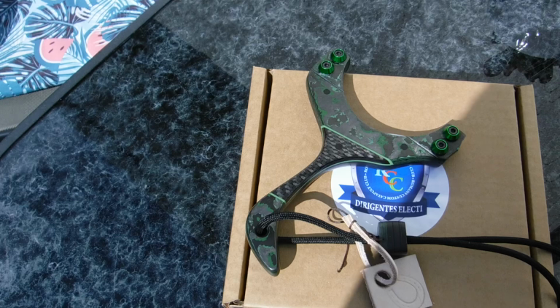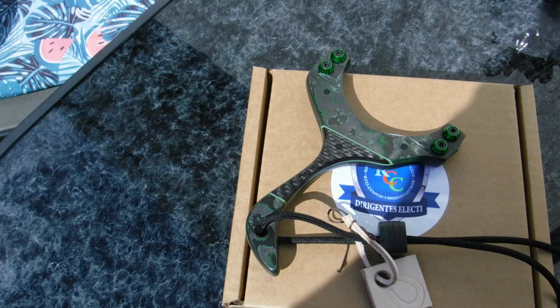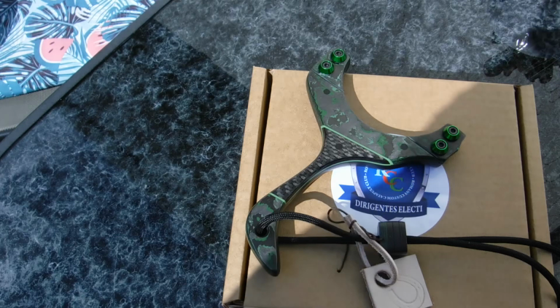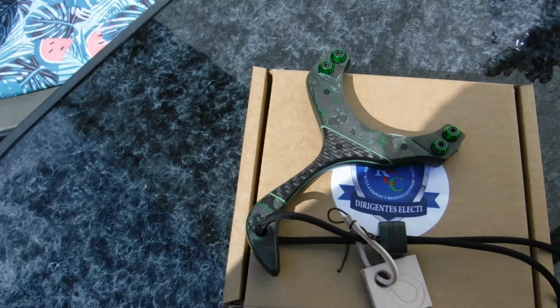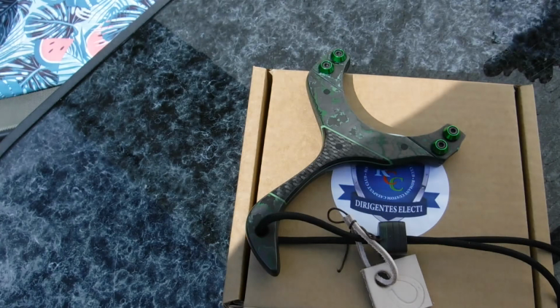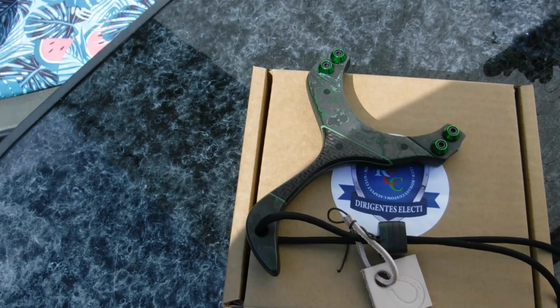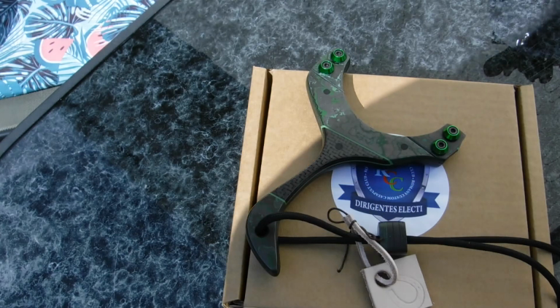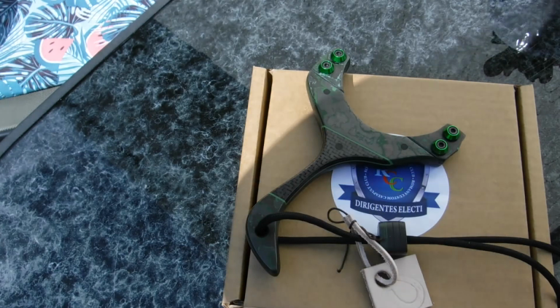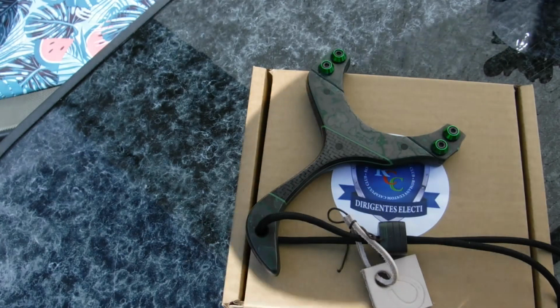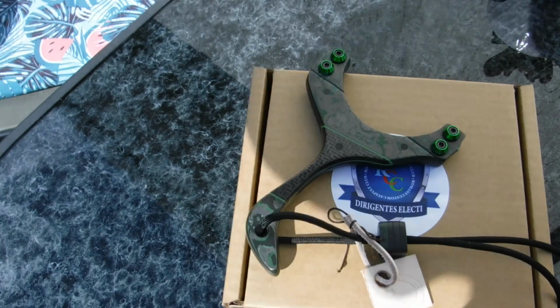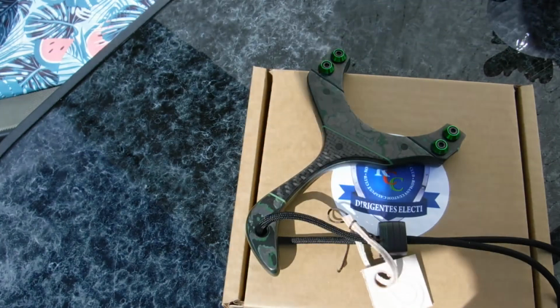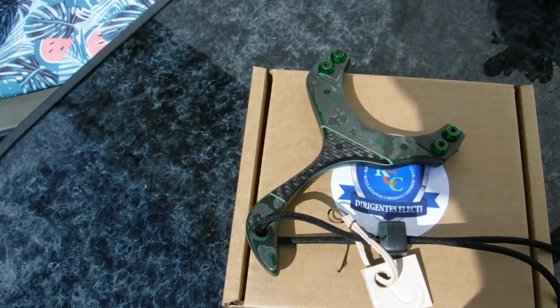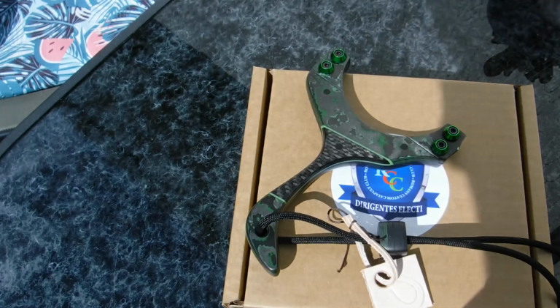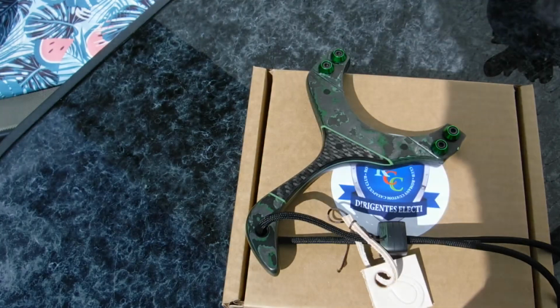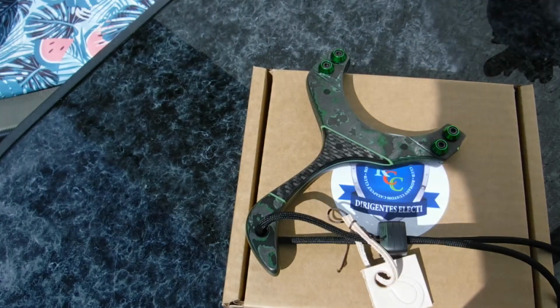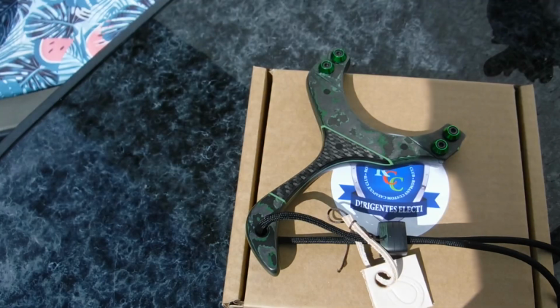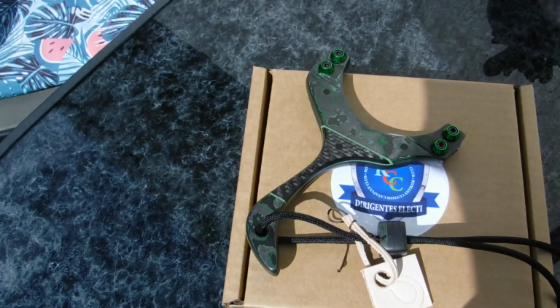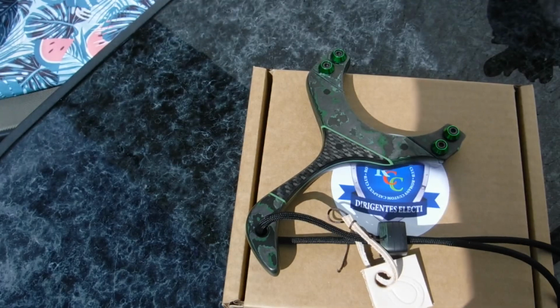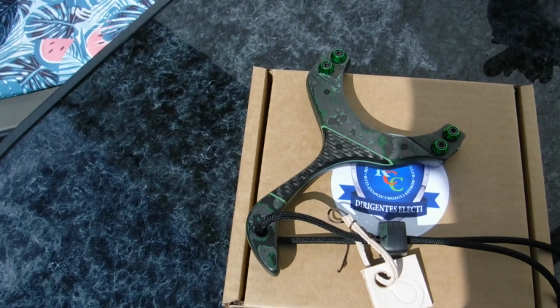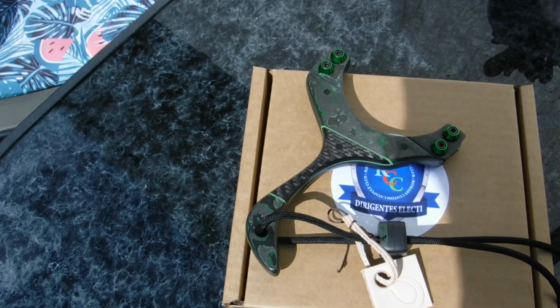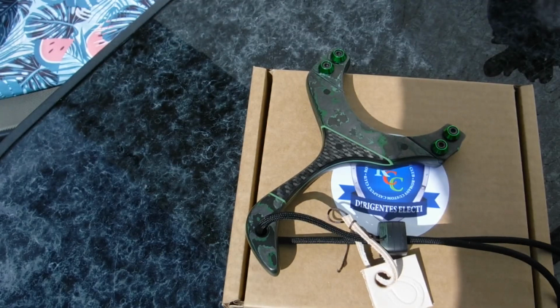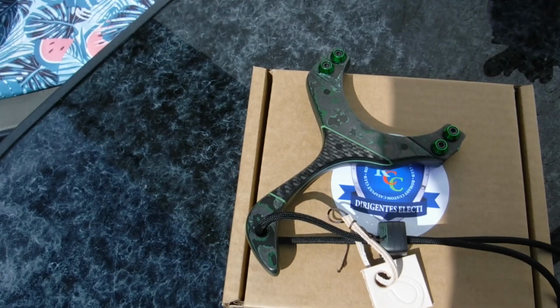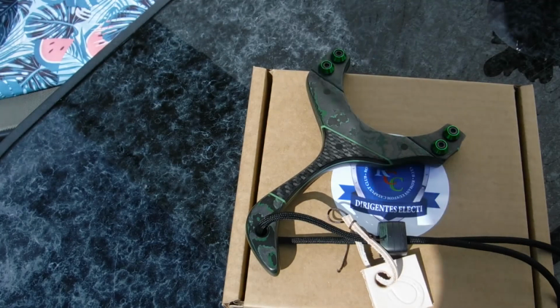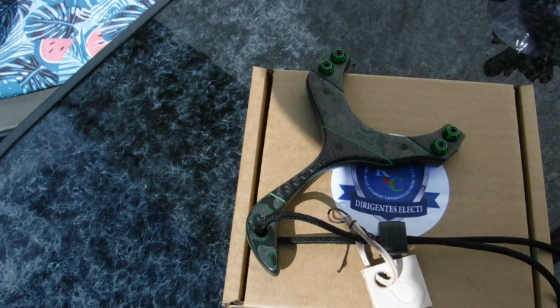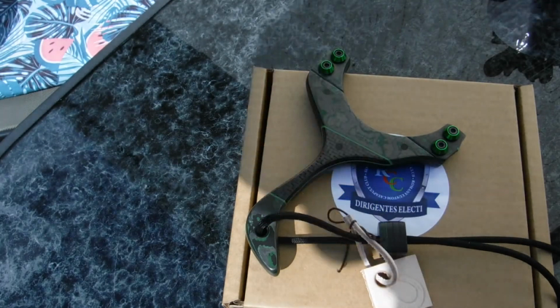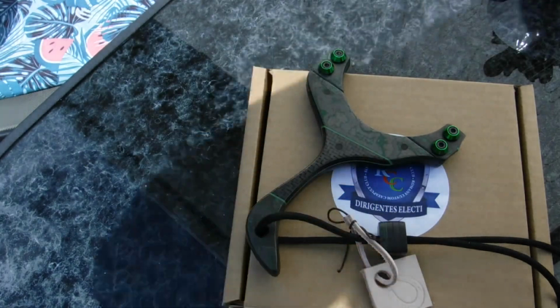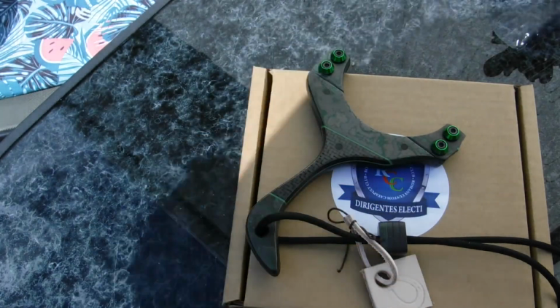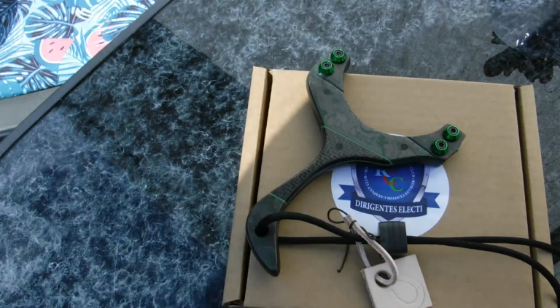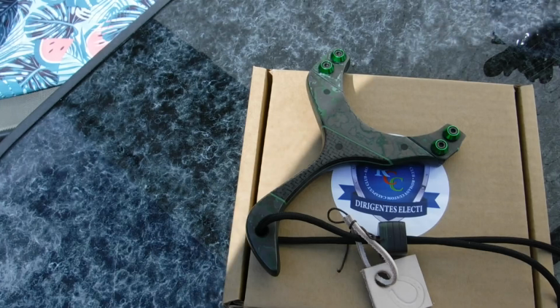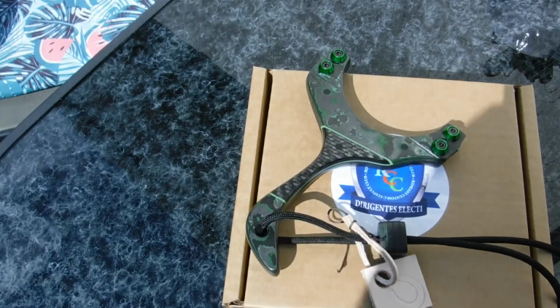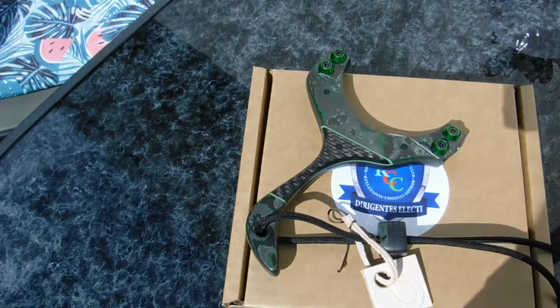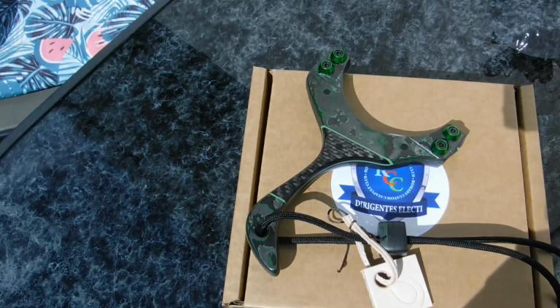You alright everyone, it's Eater here from Romany Custom Catapults. Got another build here, finished.